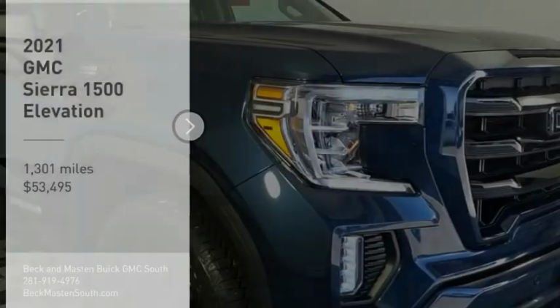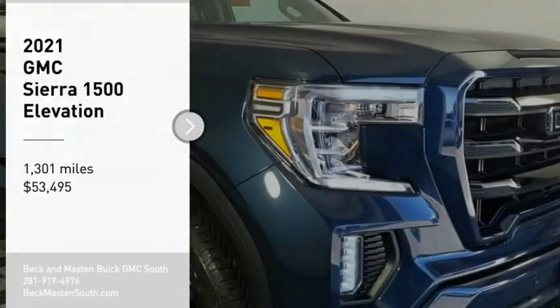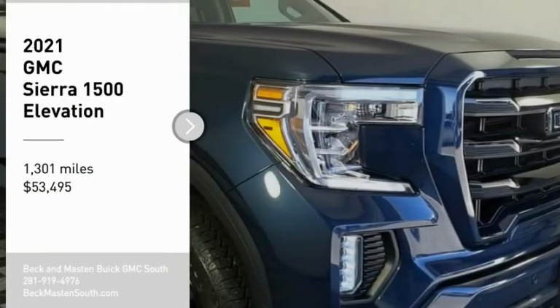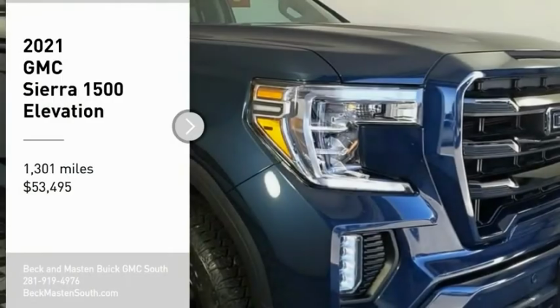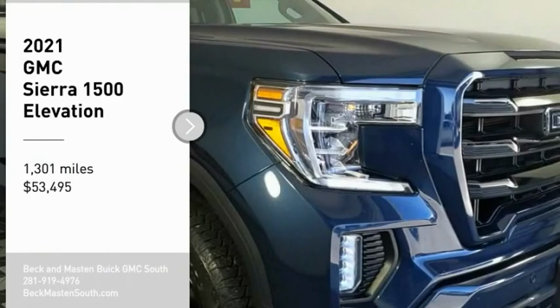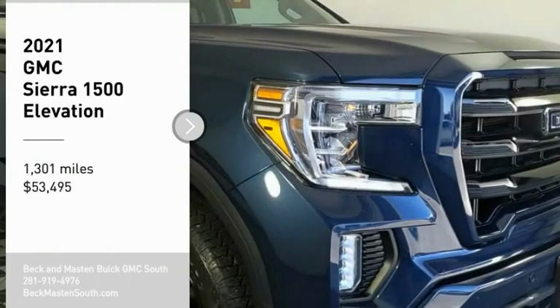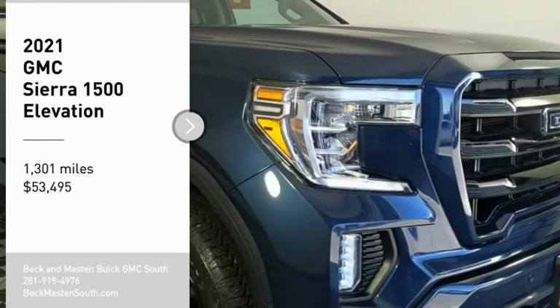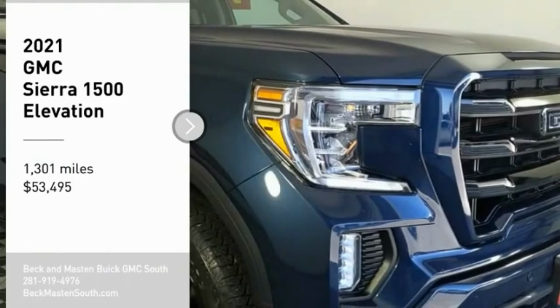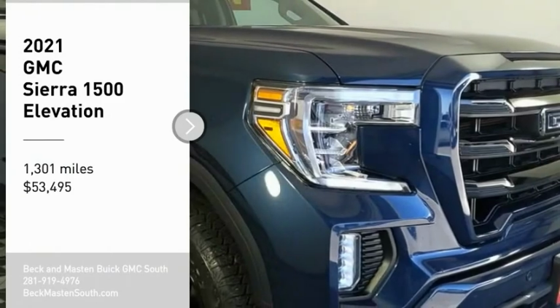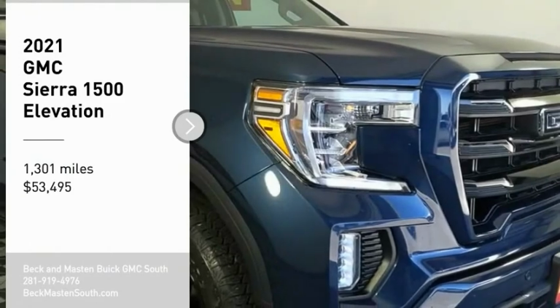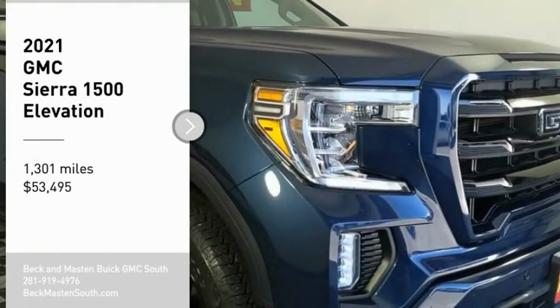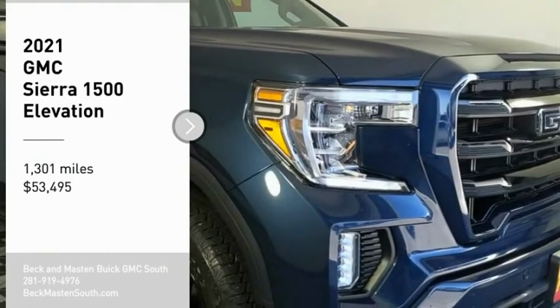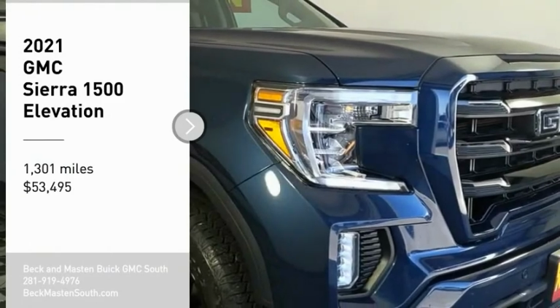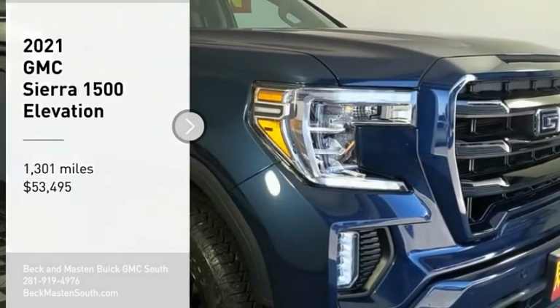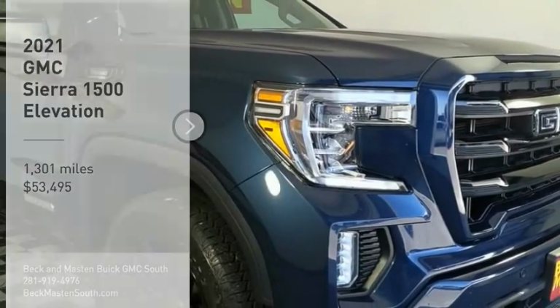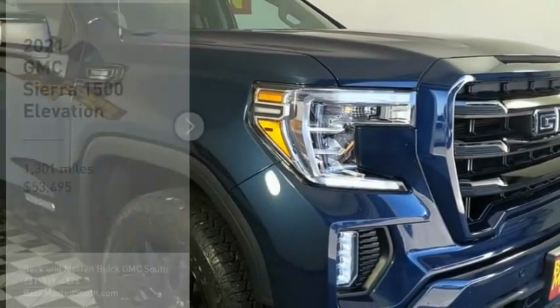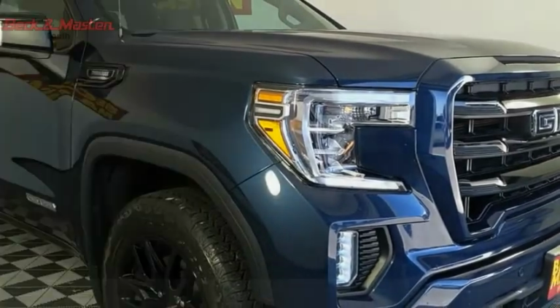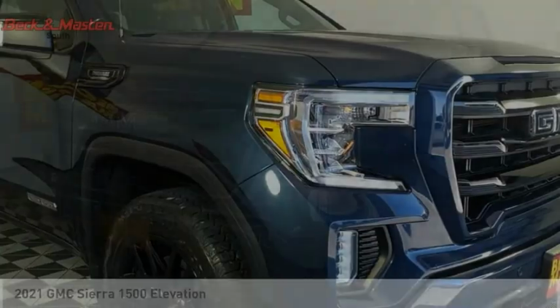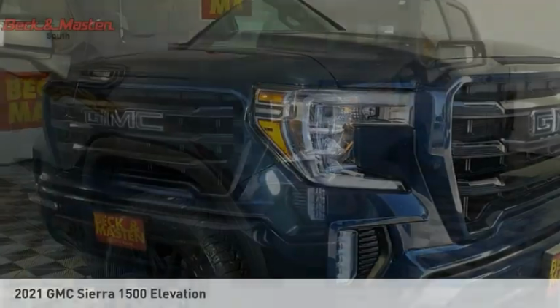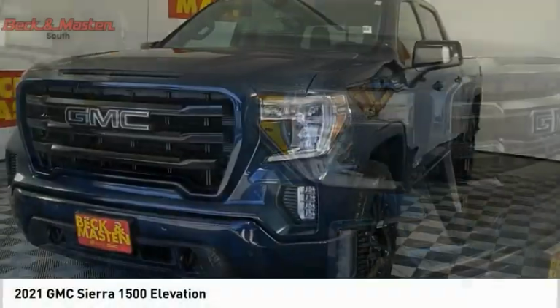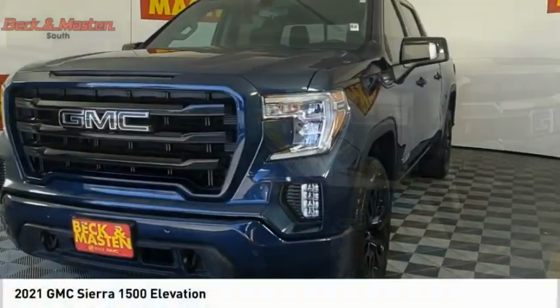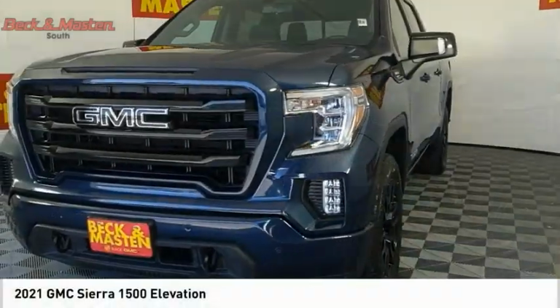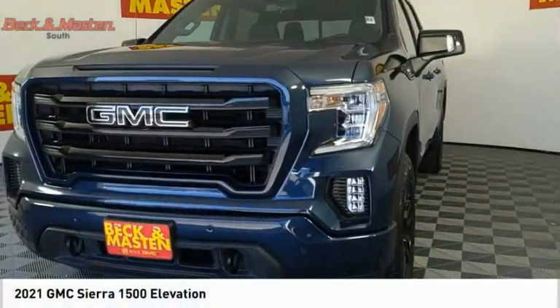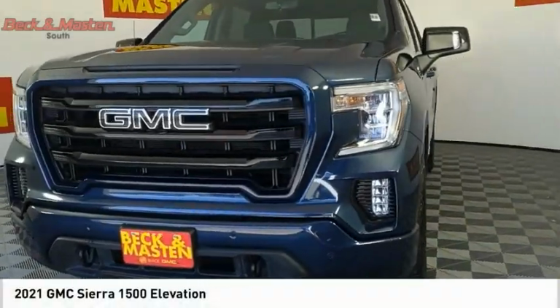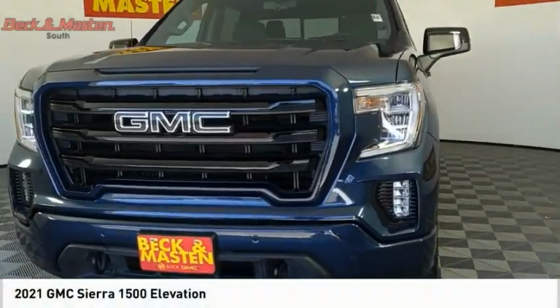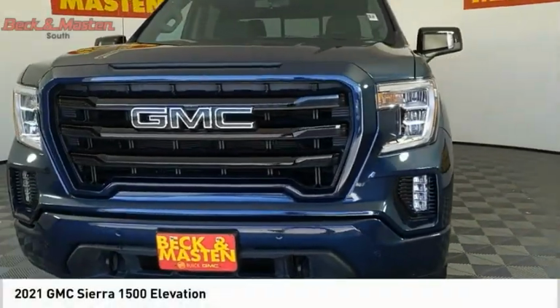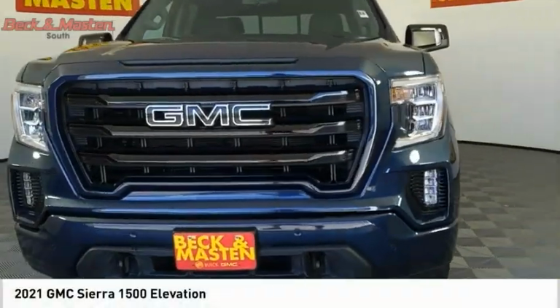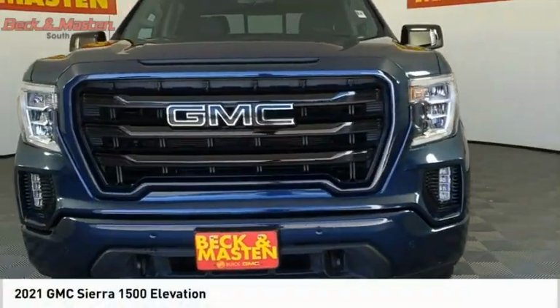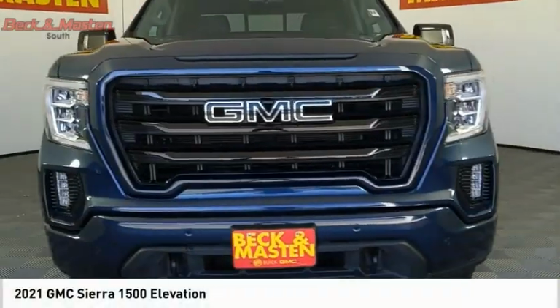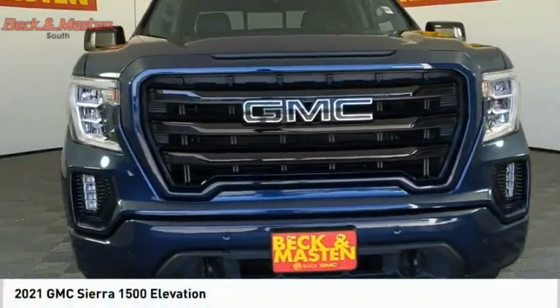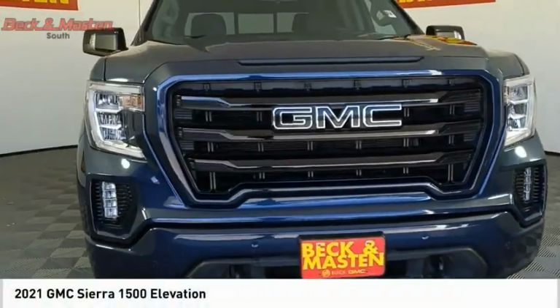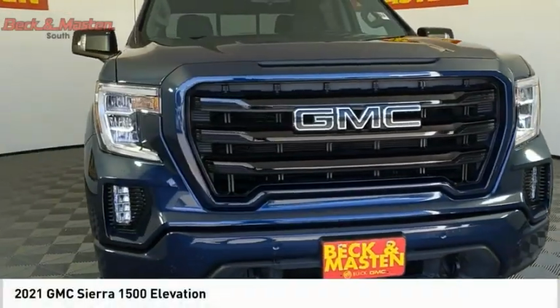Looking for the right vehicle? Check out the 2021 Sierra 1500.